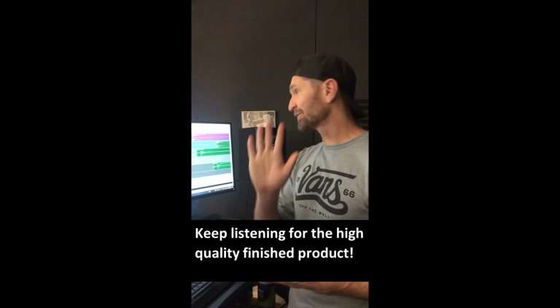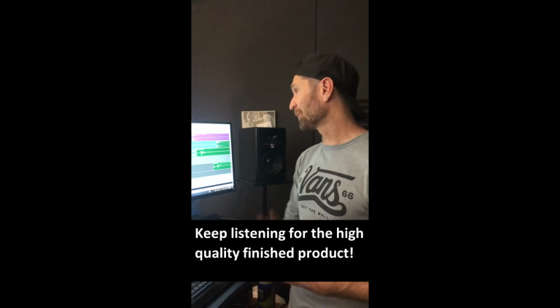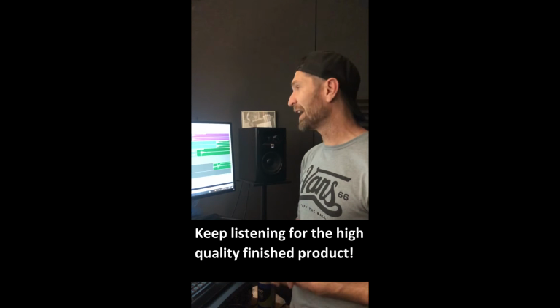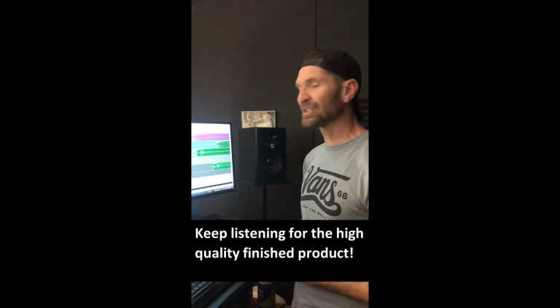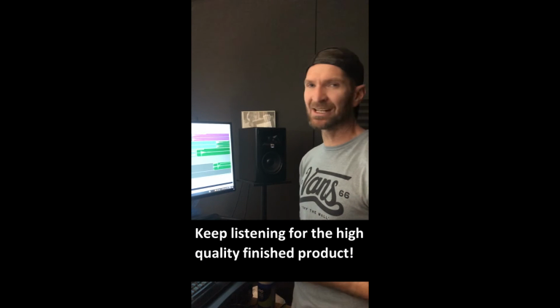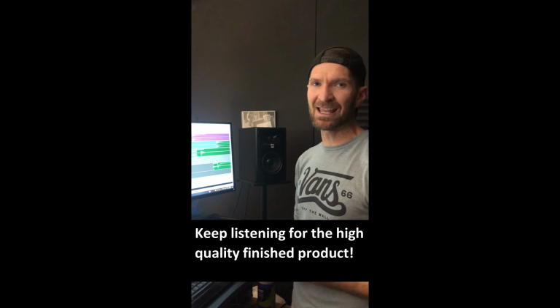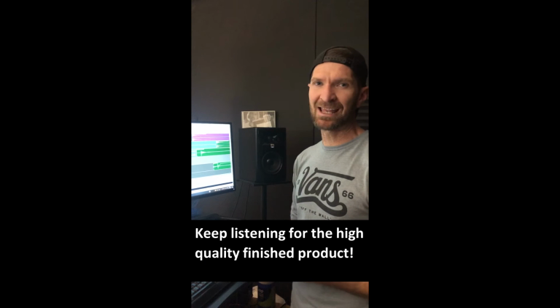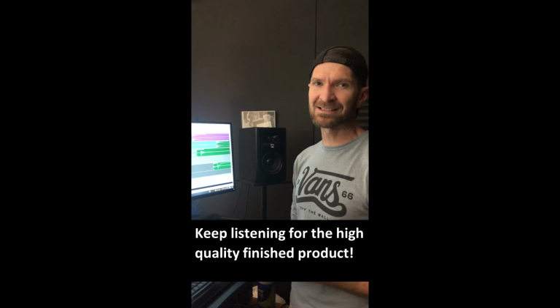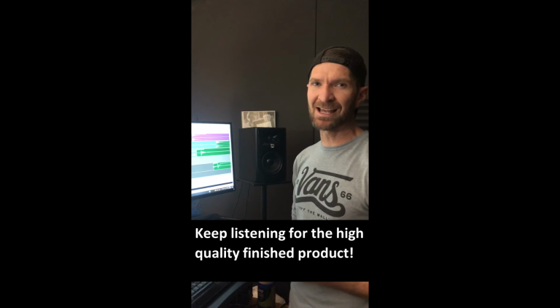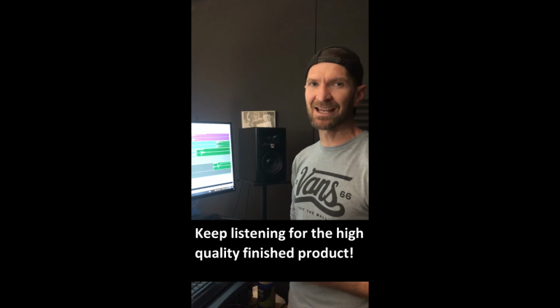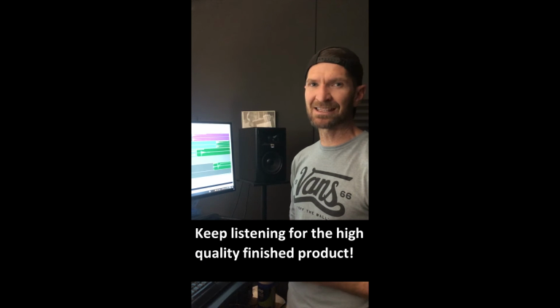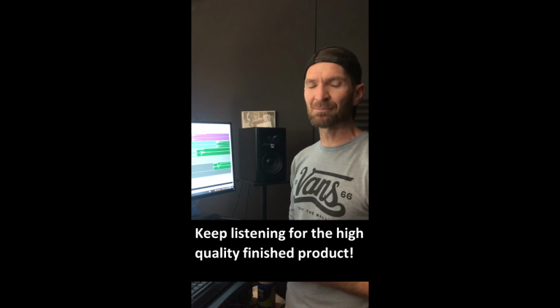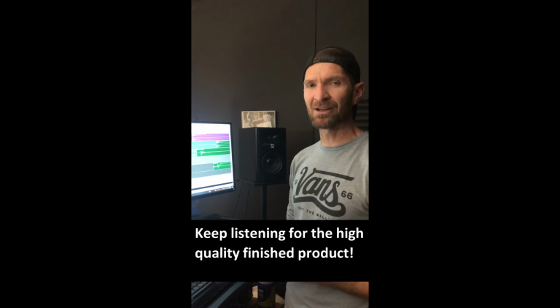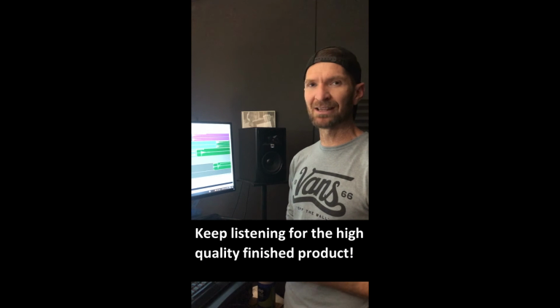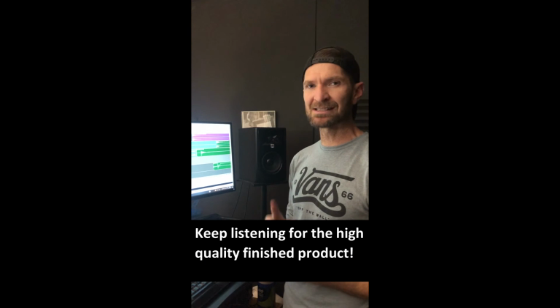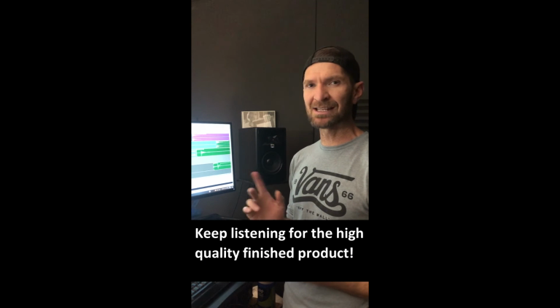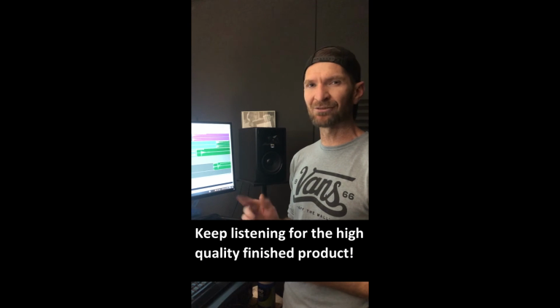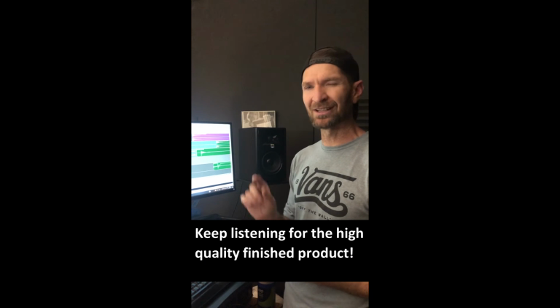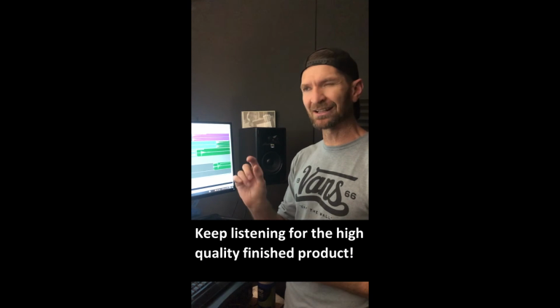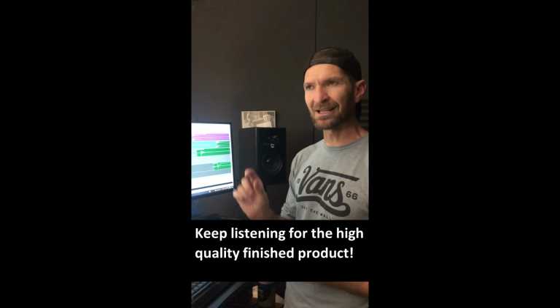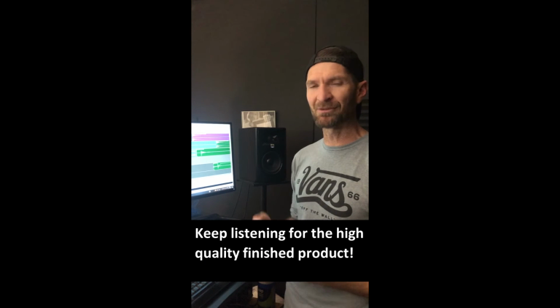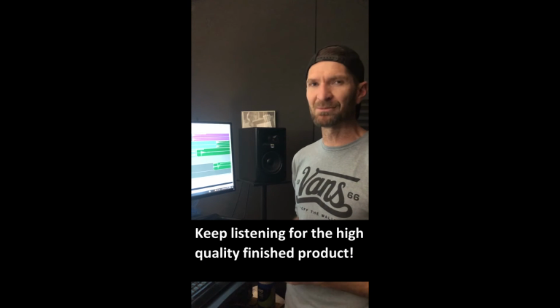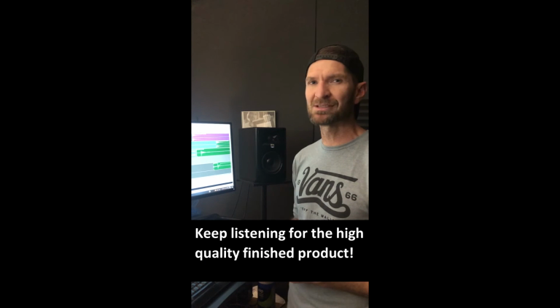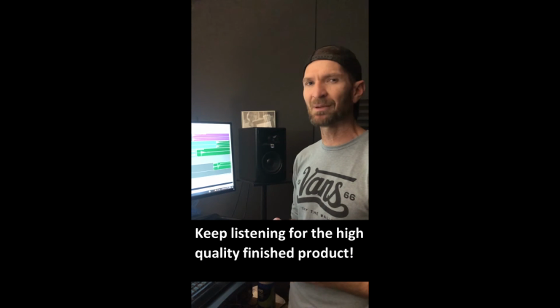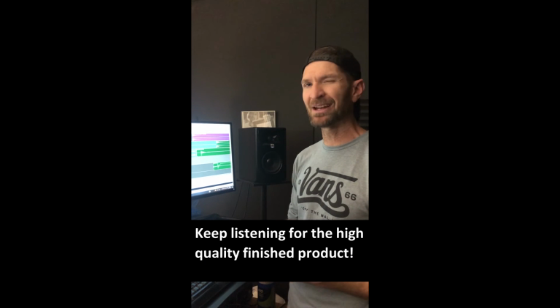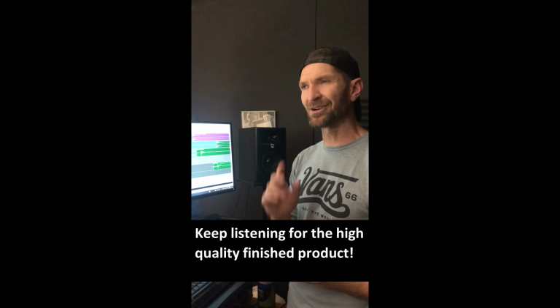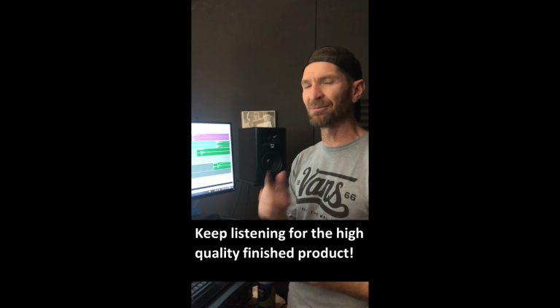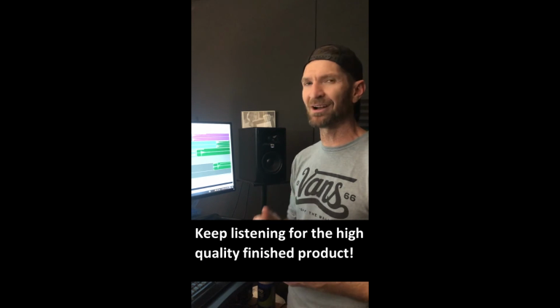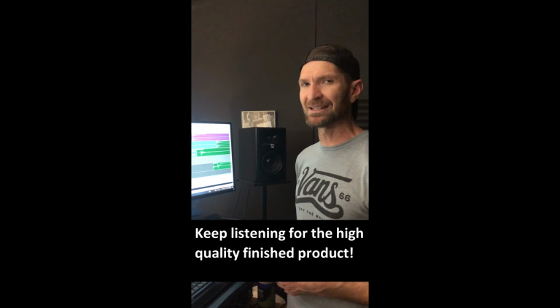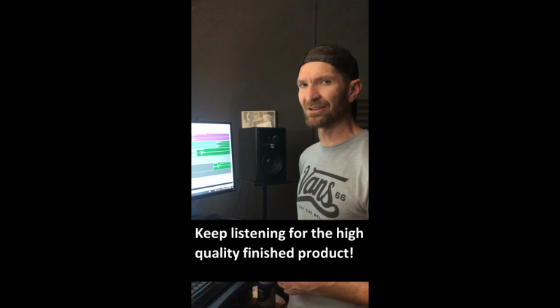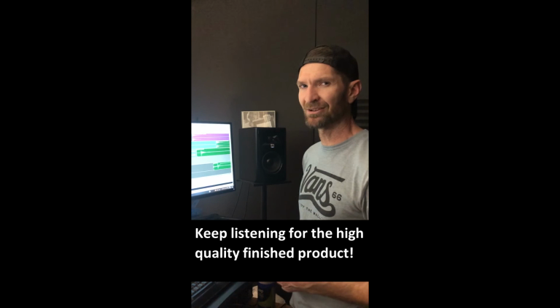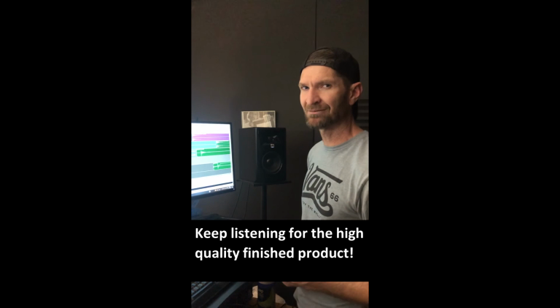Thanks for watching, and keep on listening for a little clip of the music bed and go to the blog to download it.